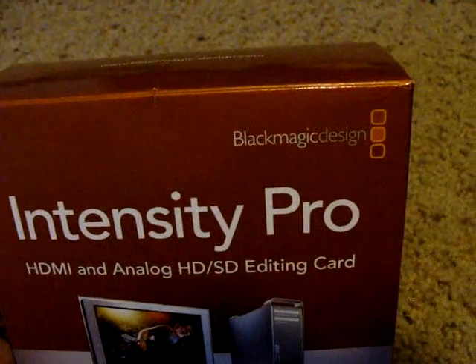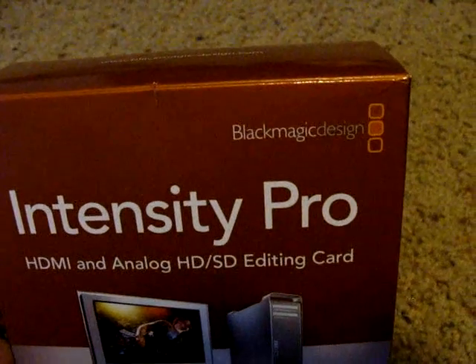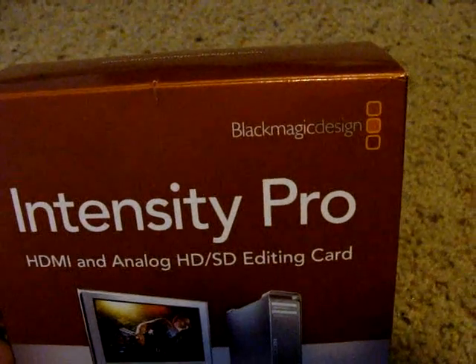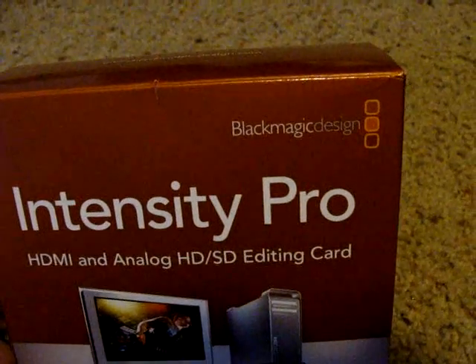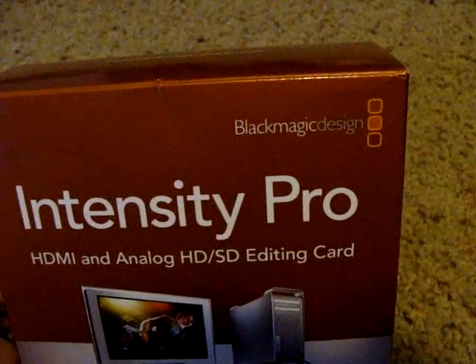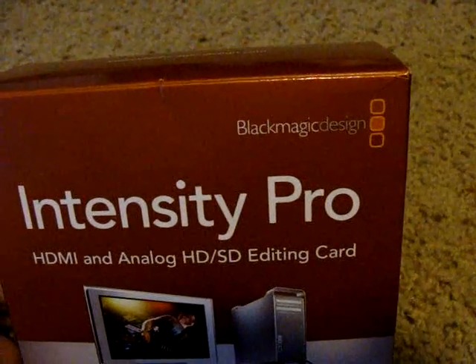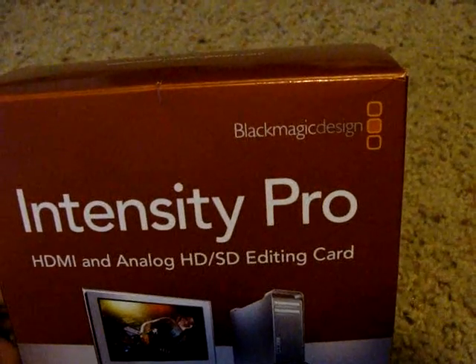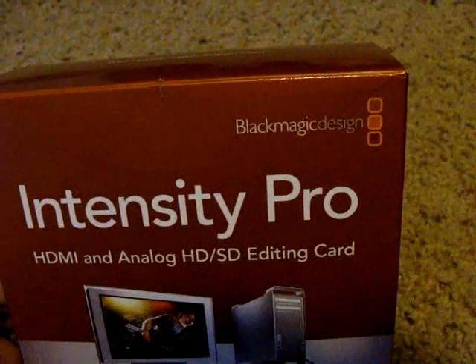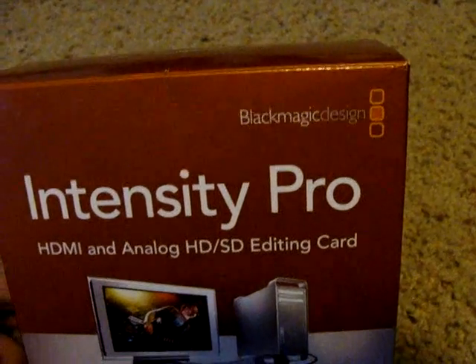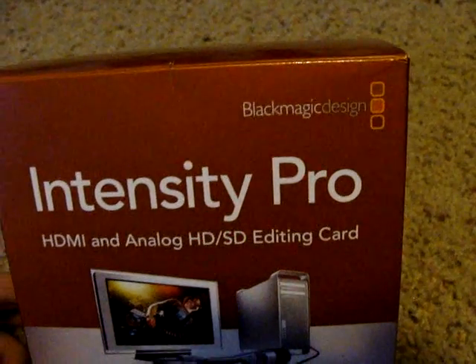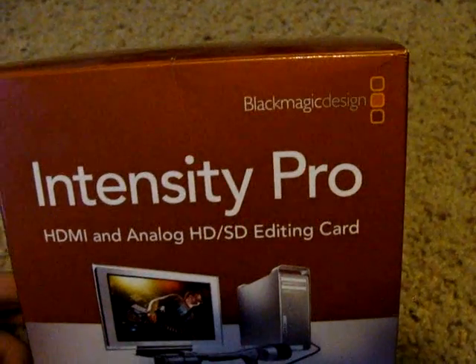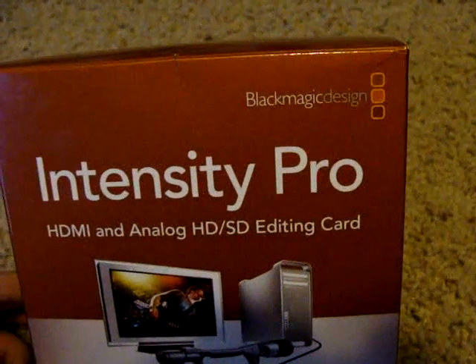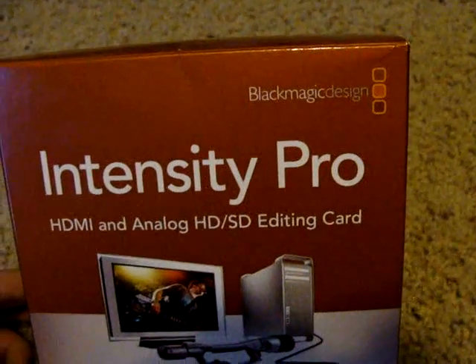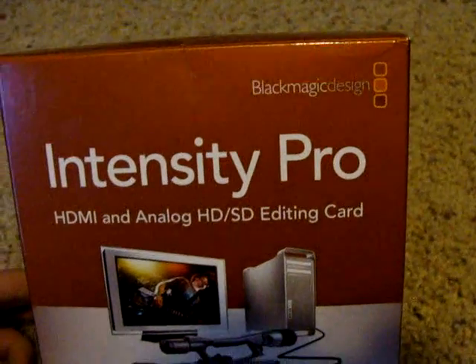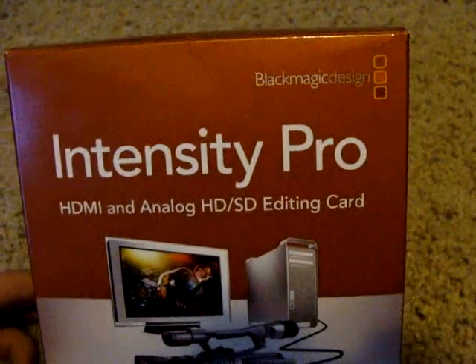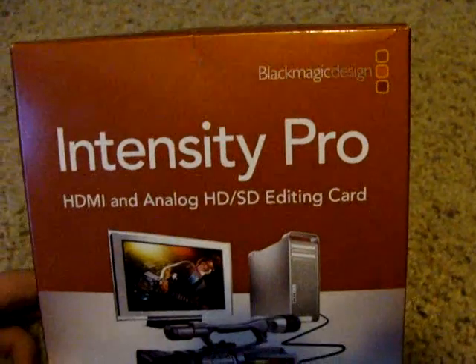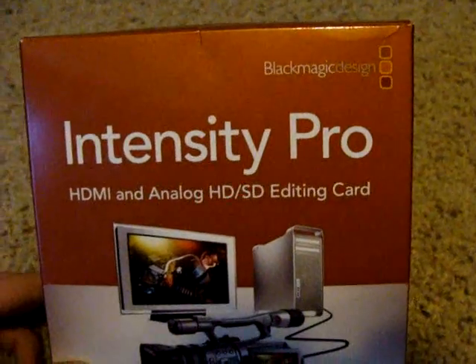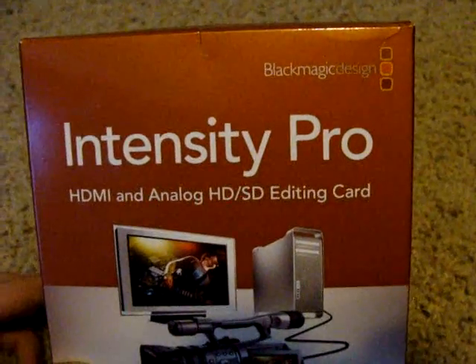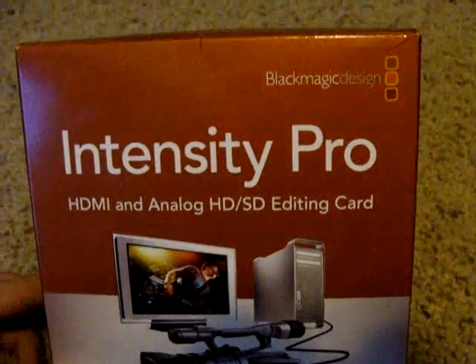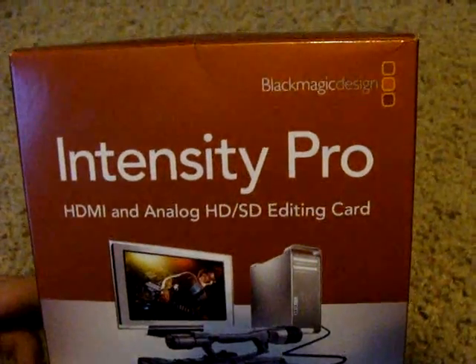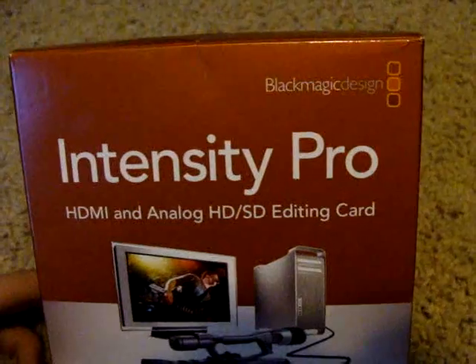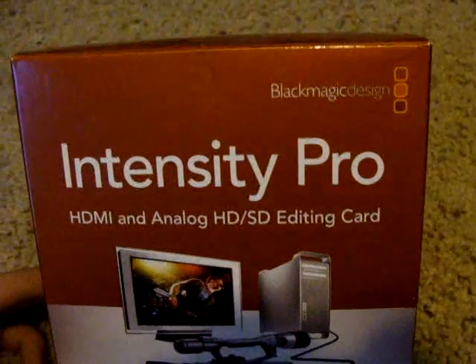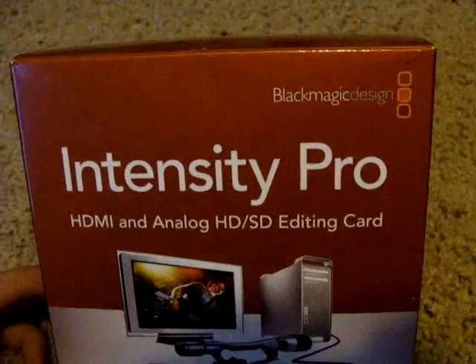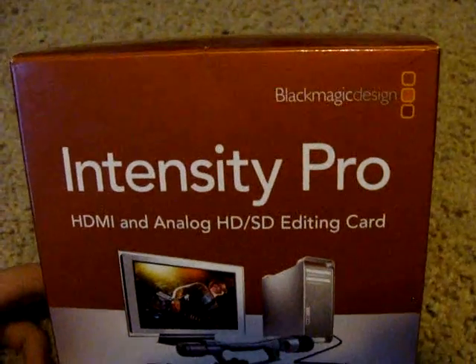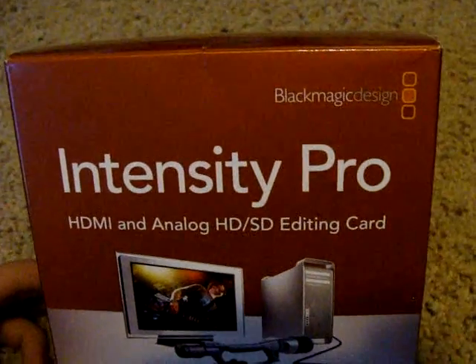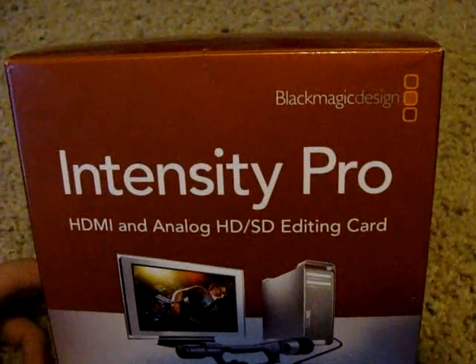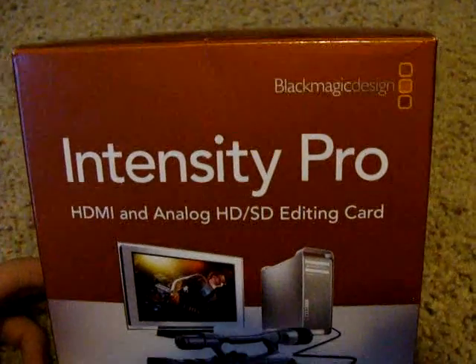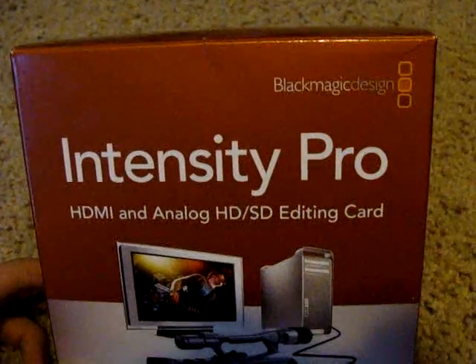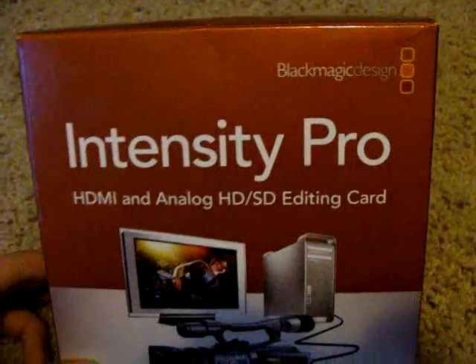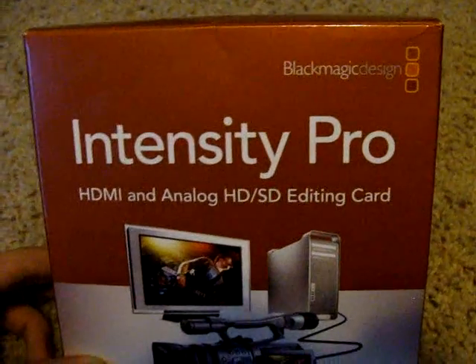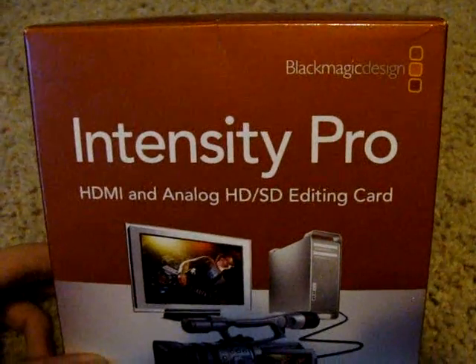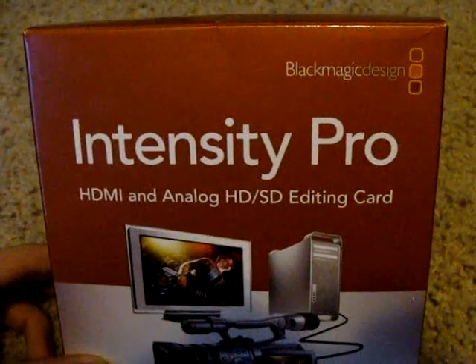For those of you who are afraid of the Black Magic name, don't be — you paranoid people, just get over it. It's a capture card.